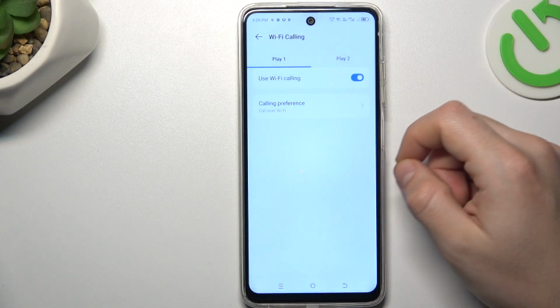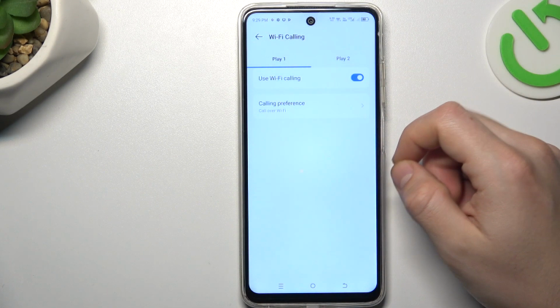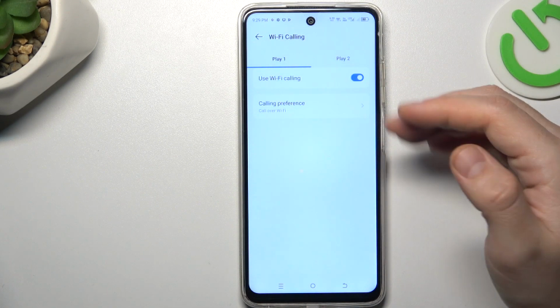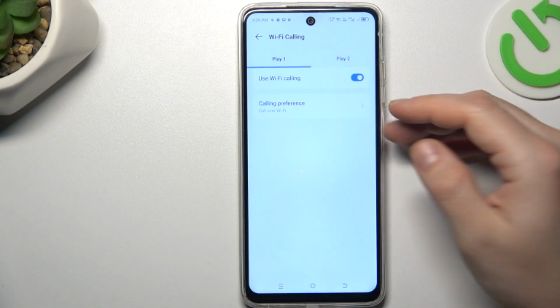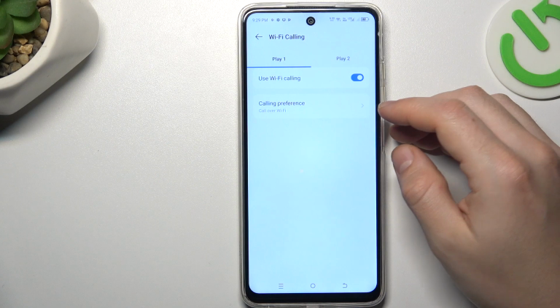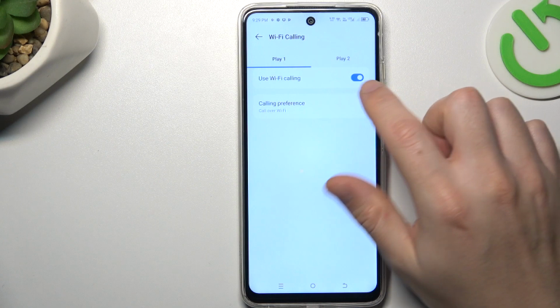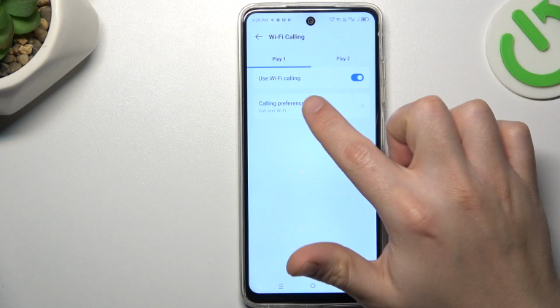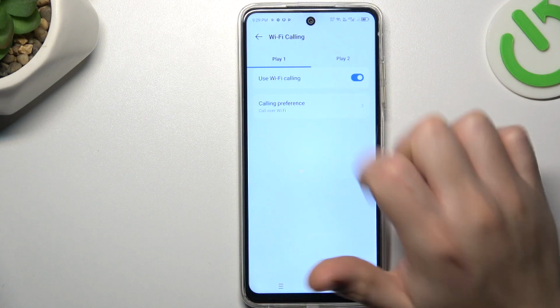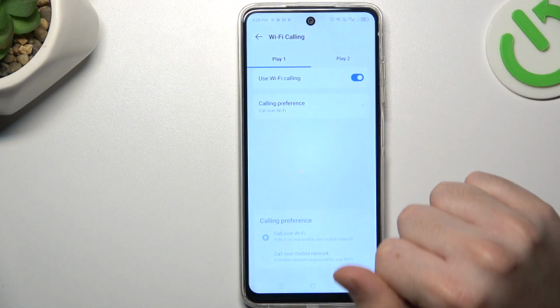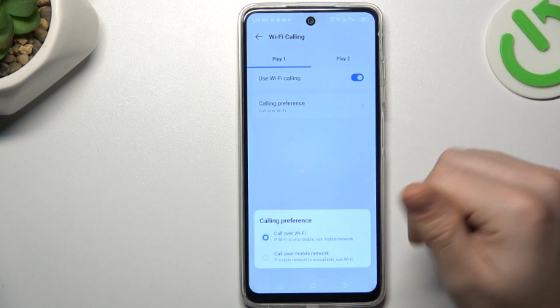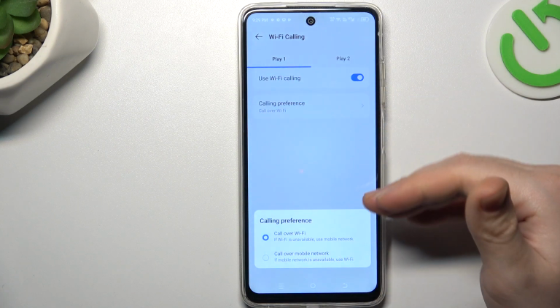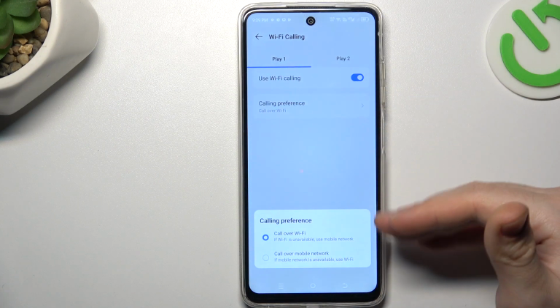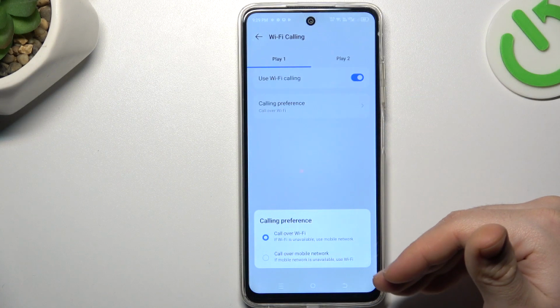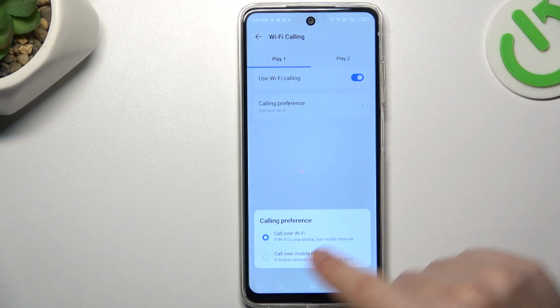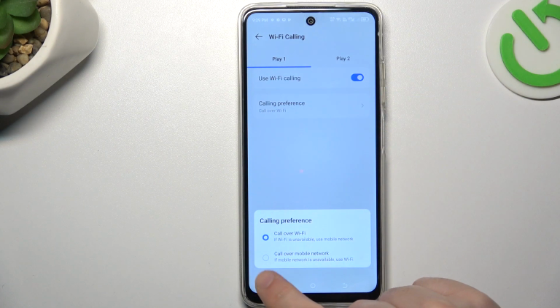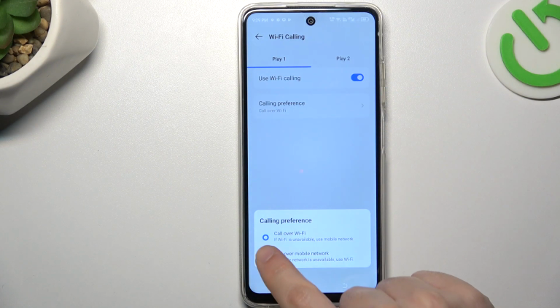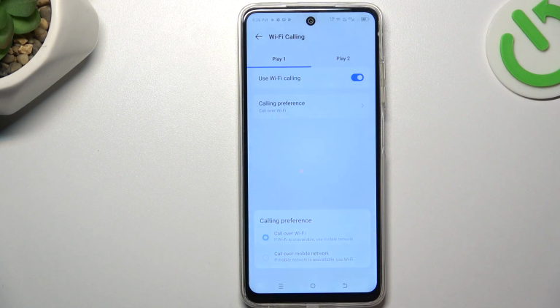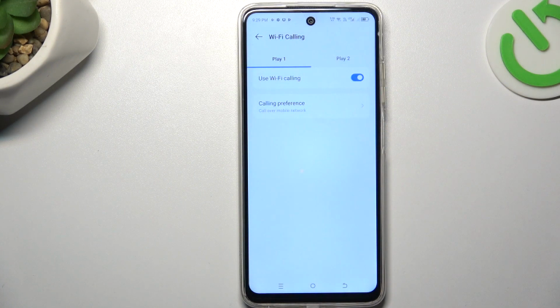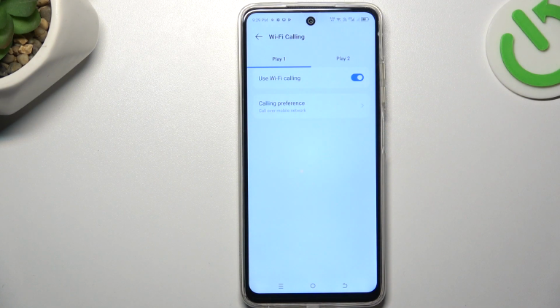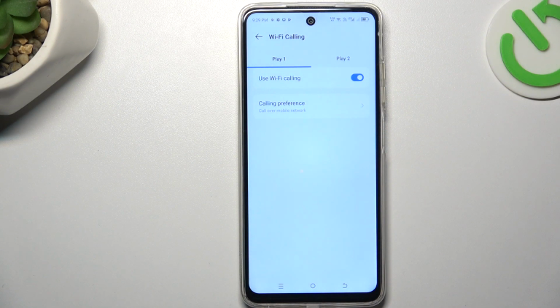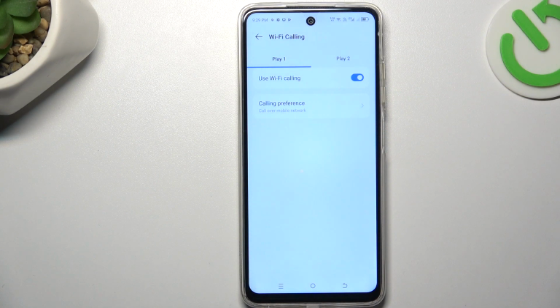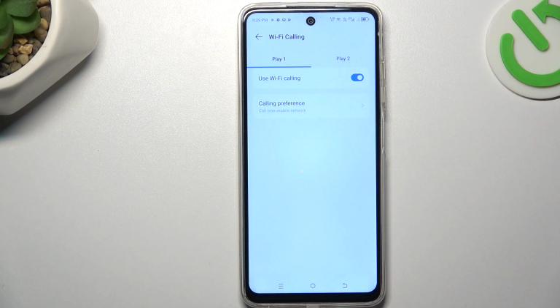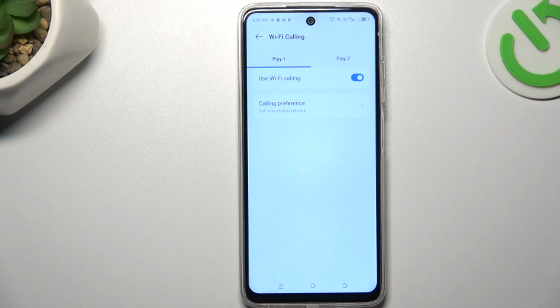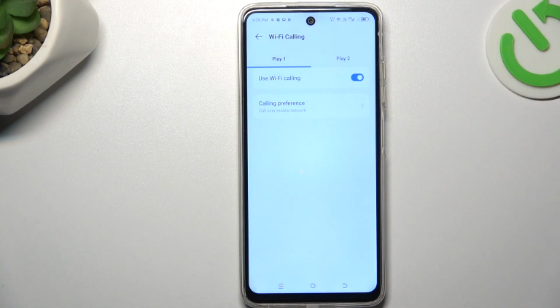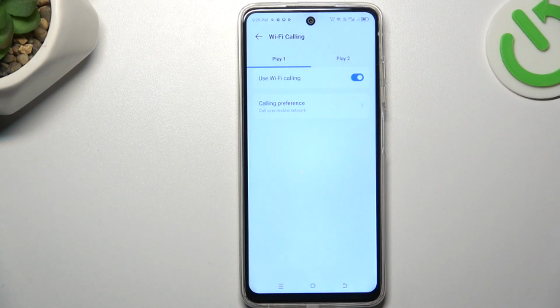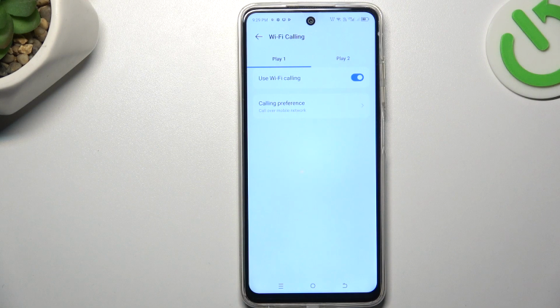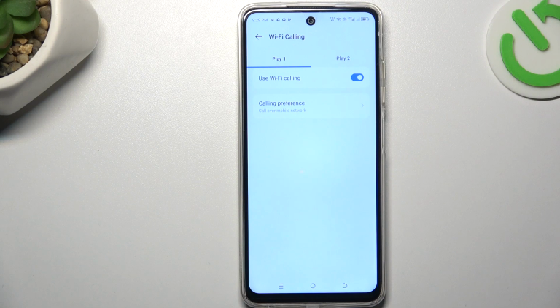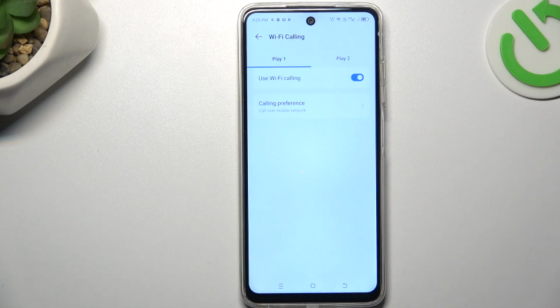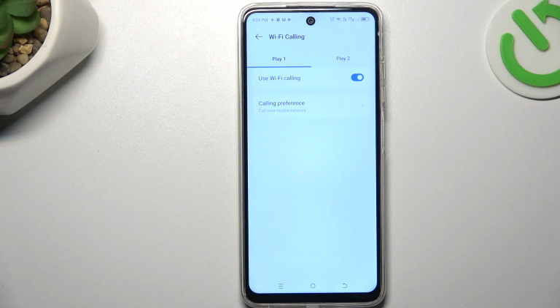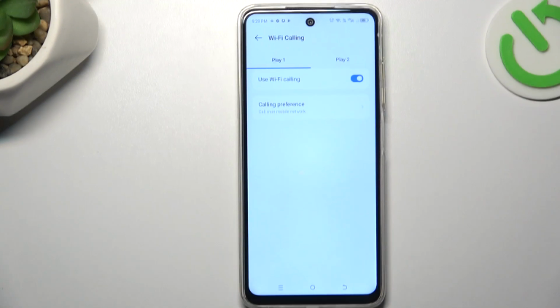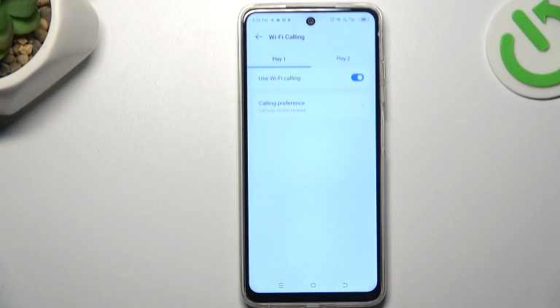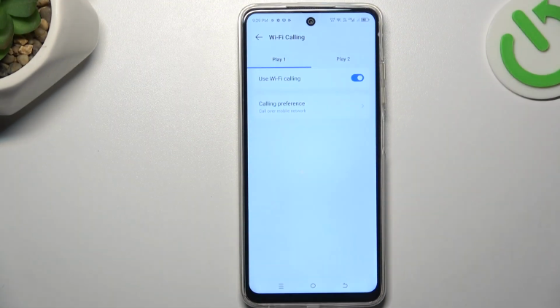If you want to keep it activated, you can also choose the calling preference to select your network for your calls. And that's it — thanks for watching and goodbye.